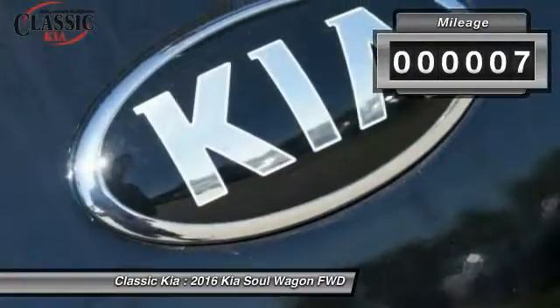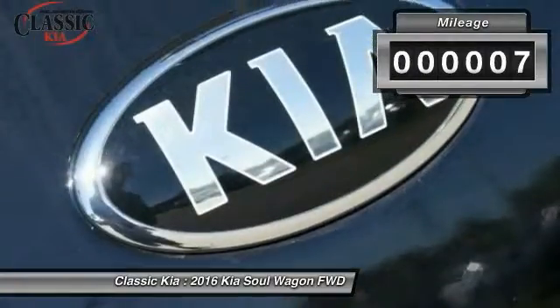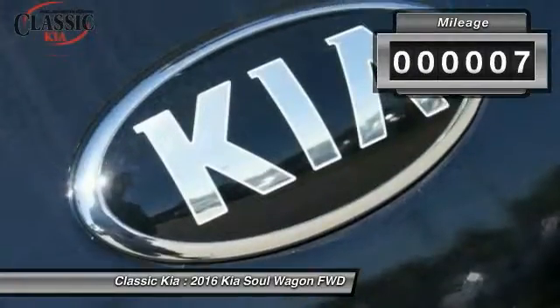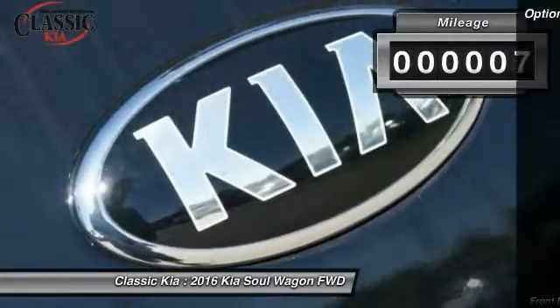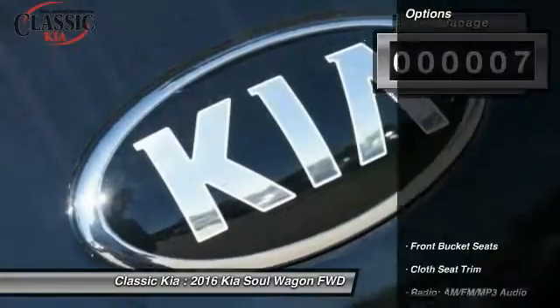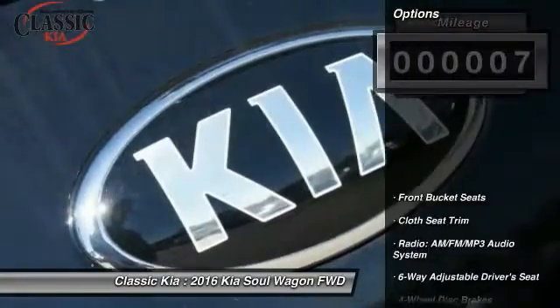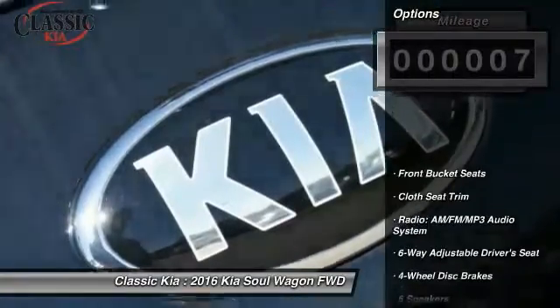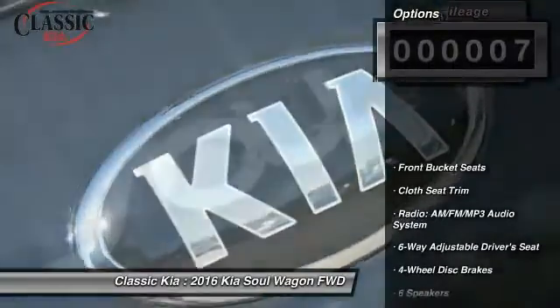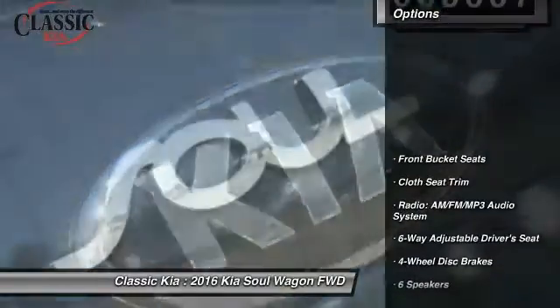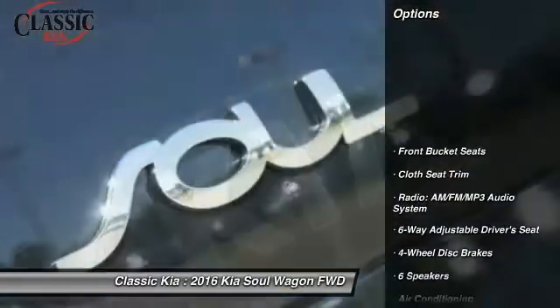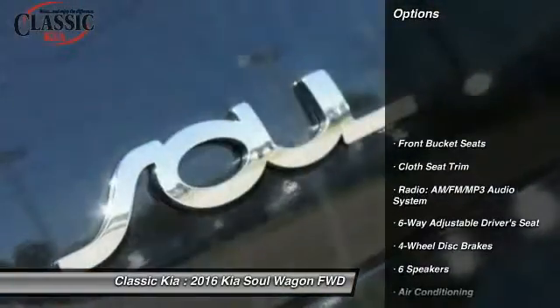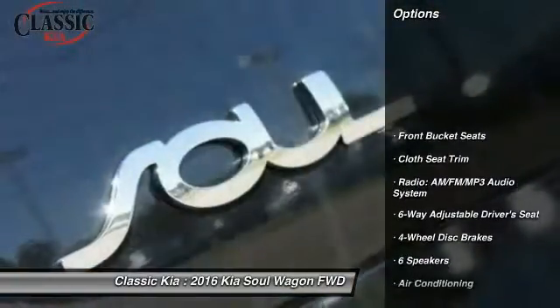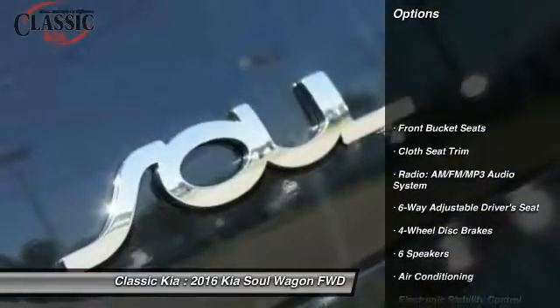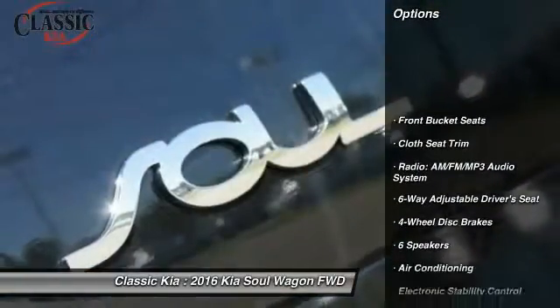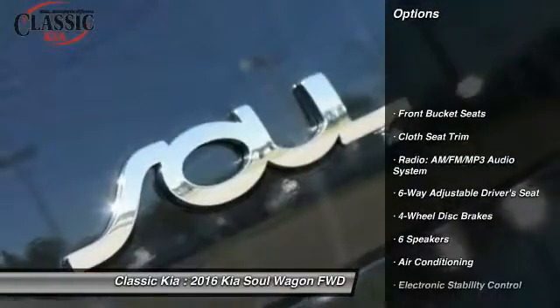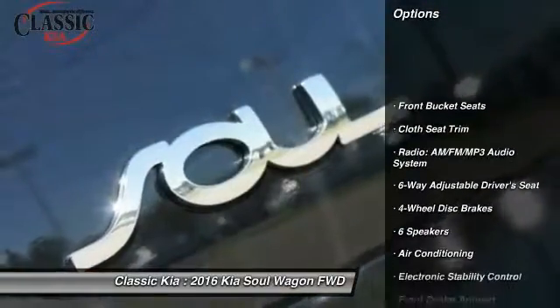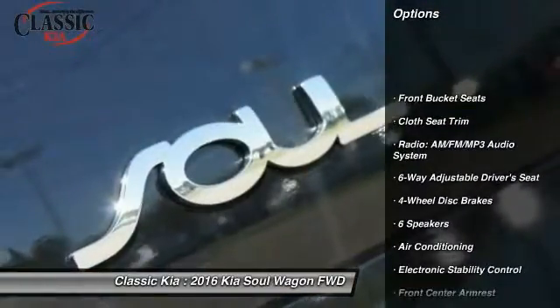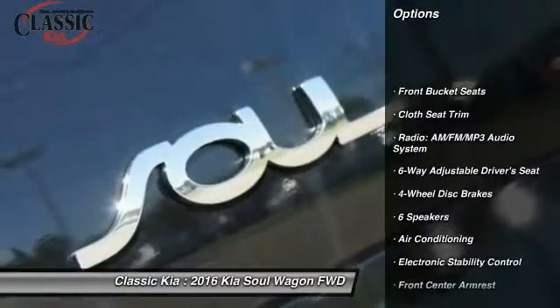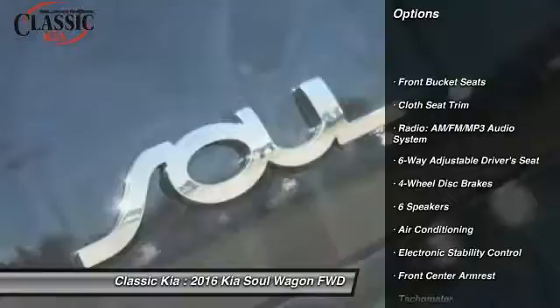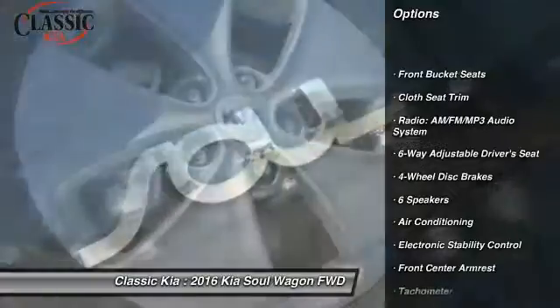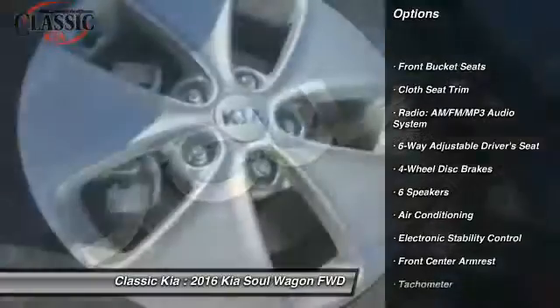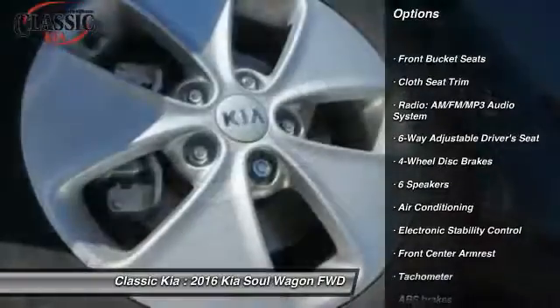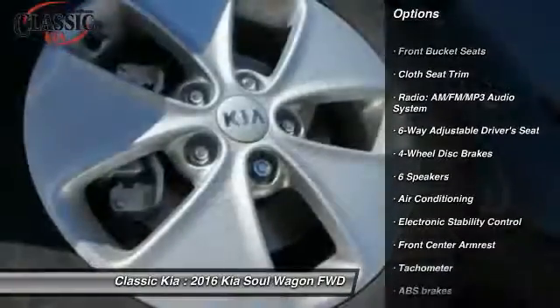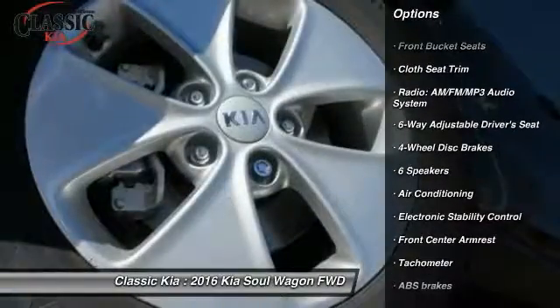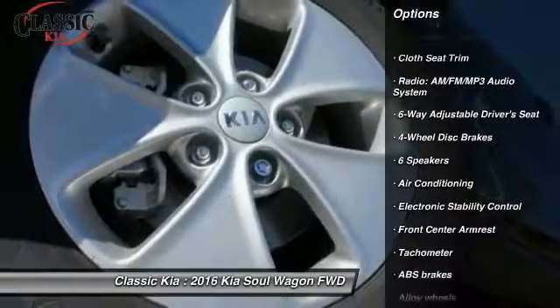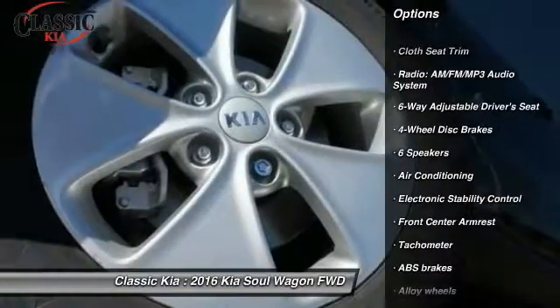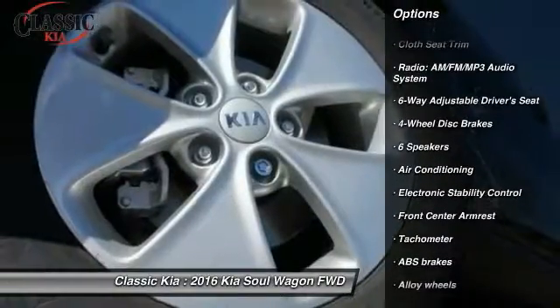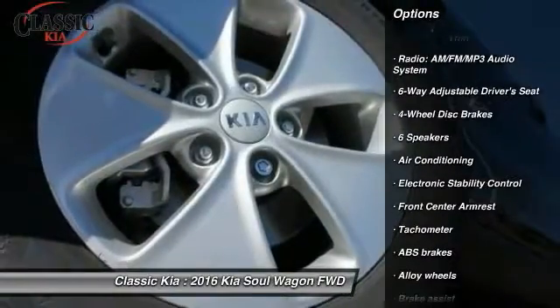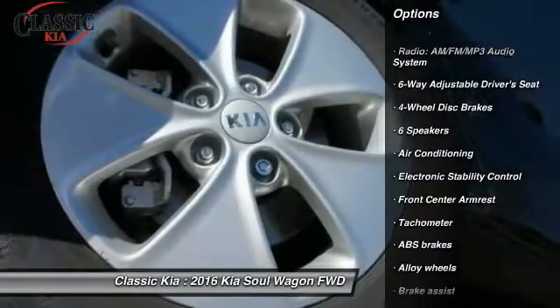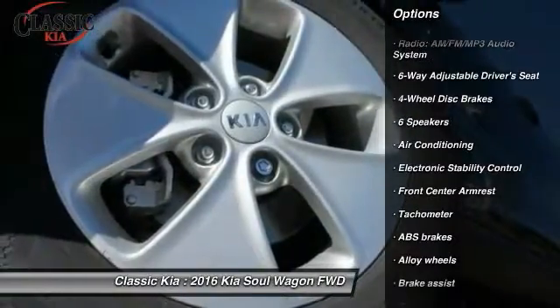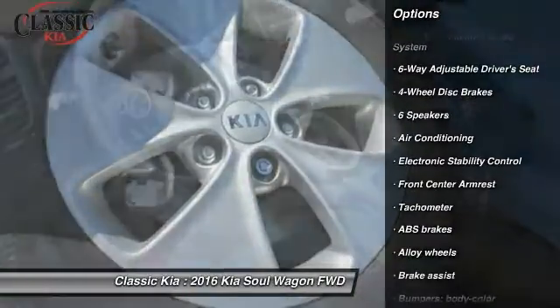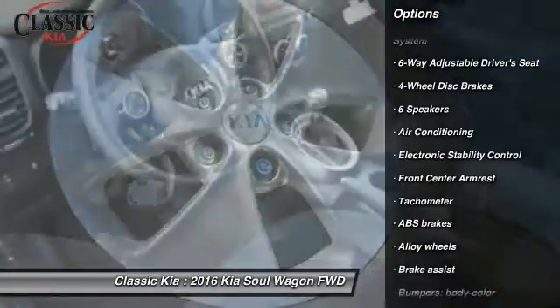Here are some of this vehicle's great options: traction control, dual airbags, power steering, alloy wheels, and air conditioning.